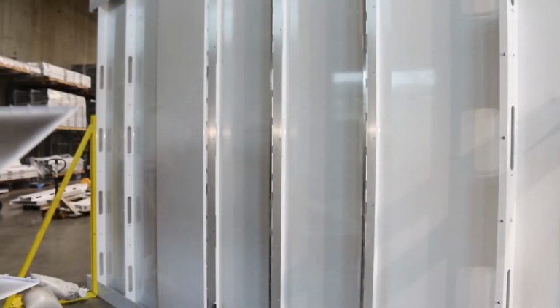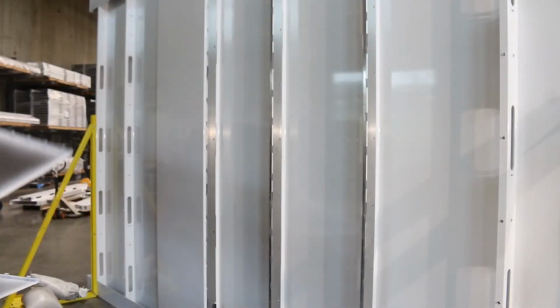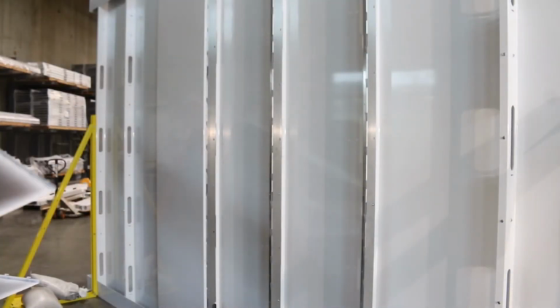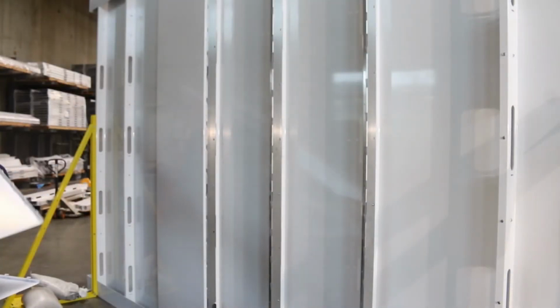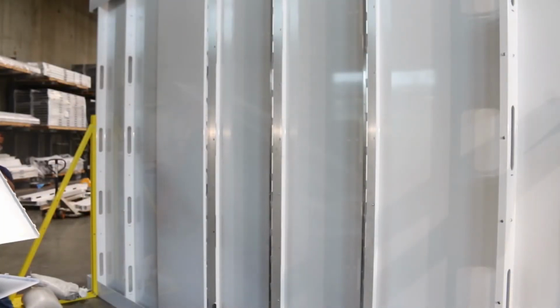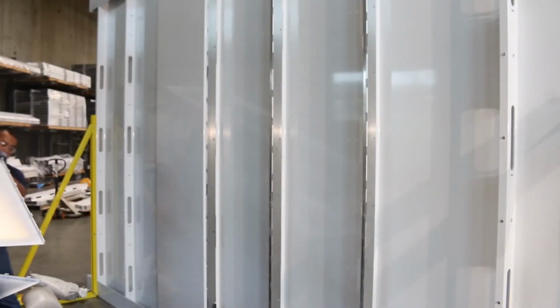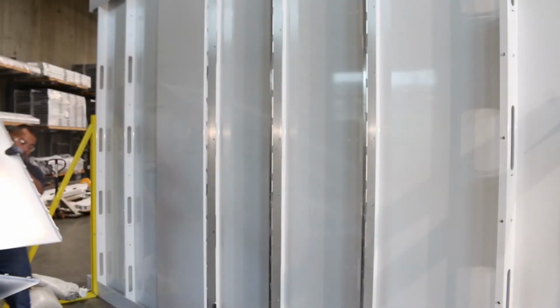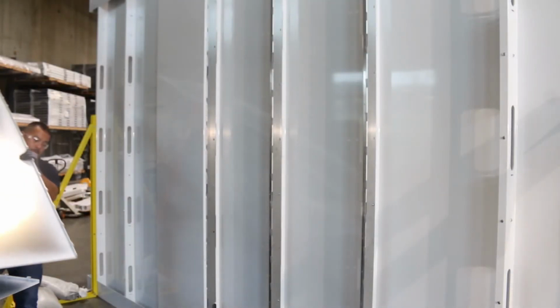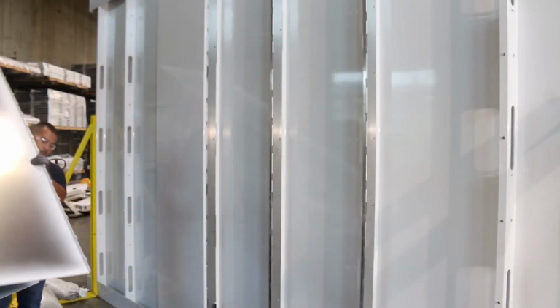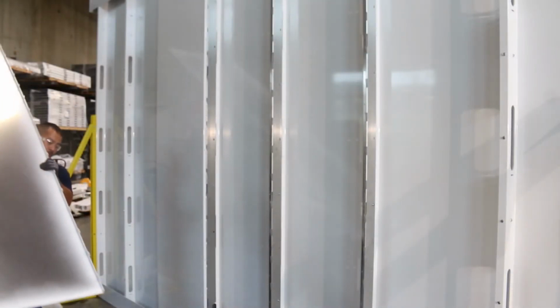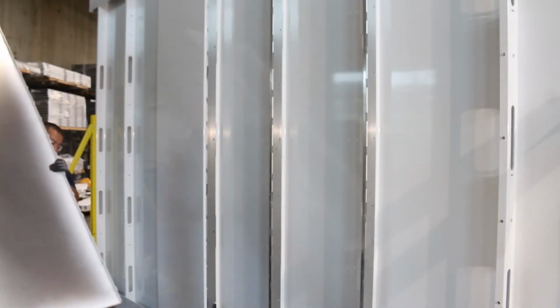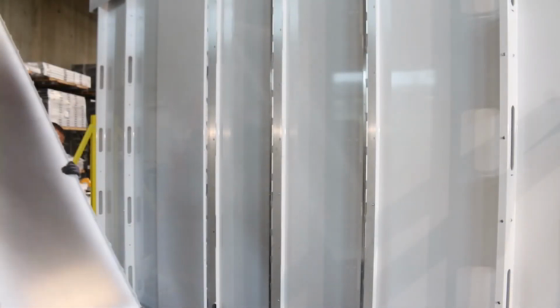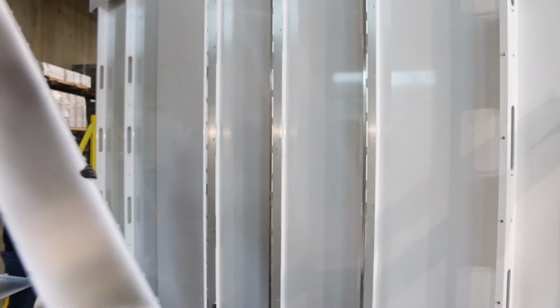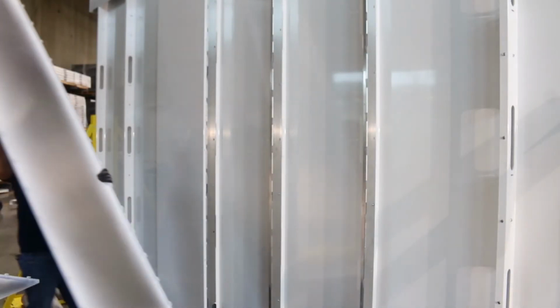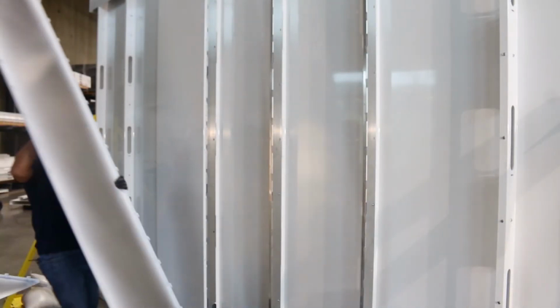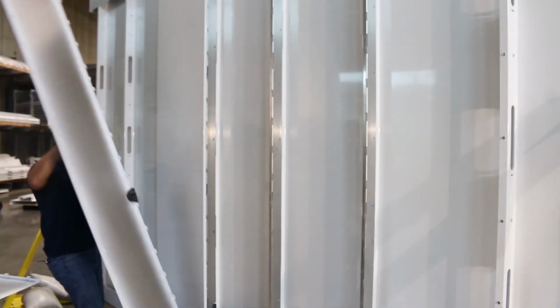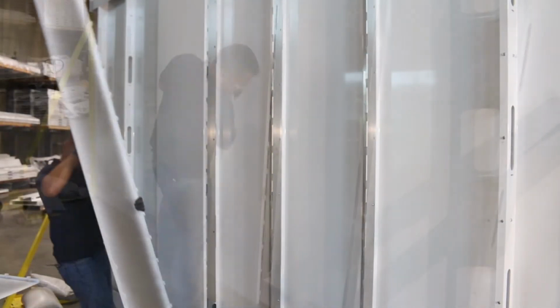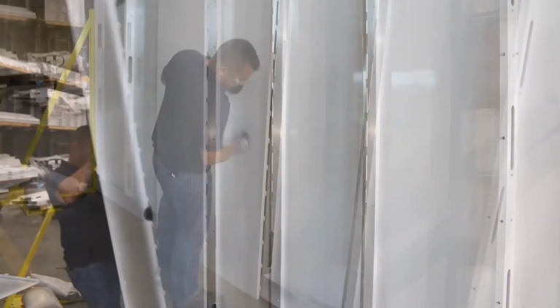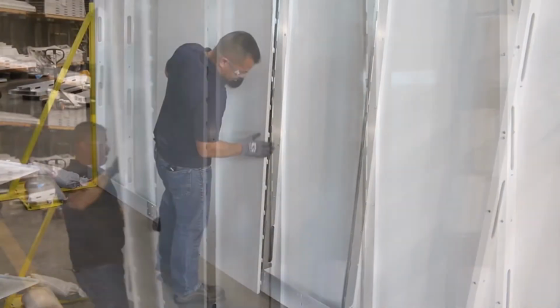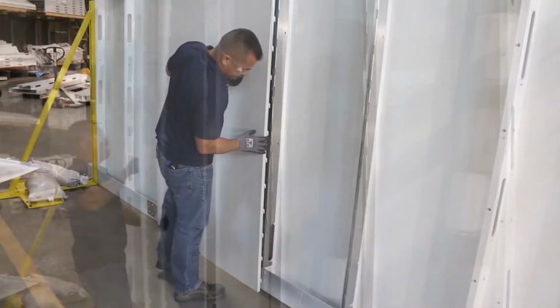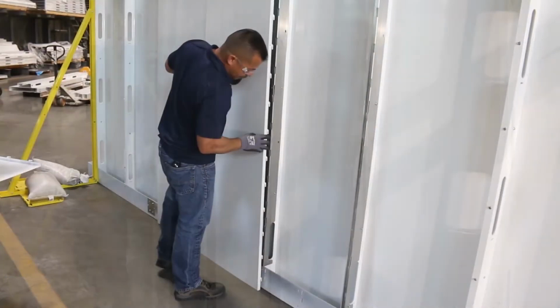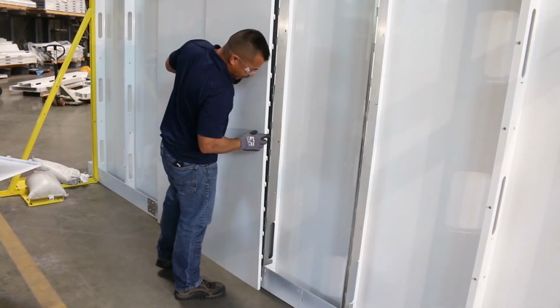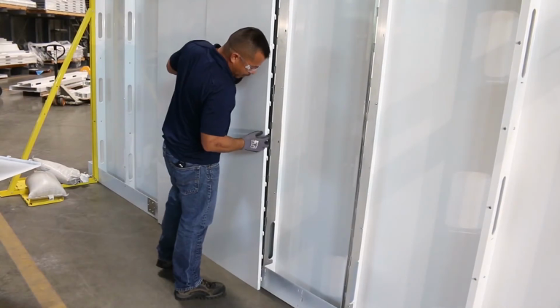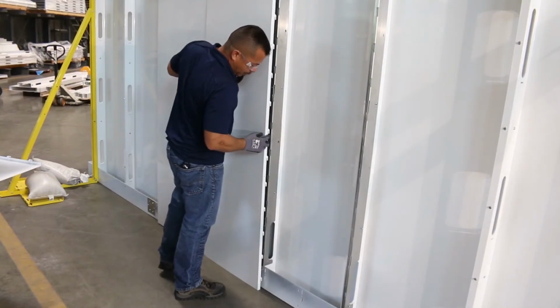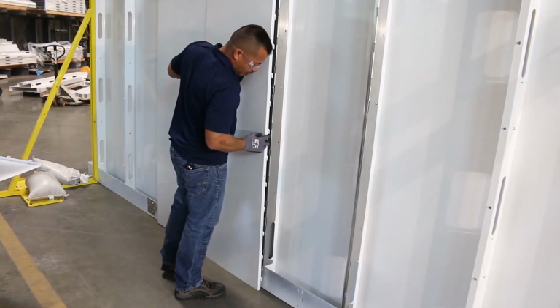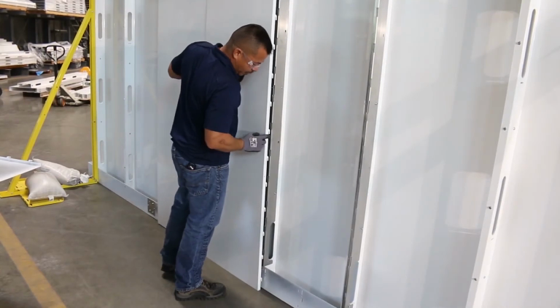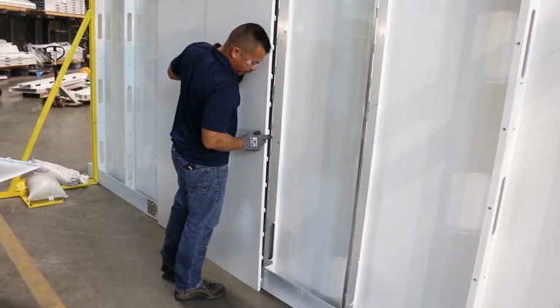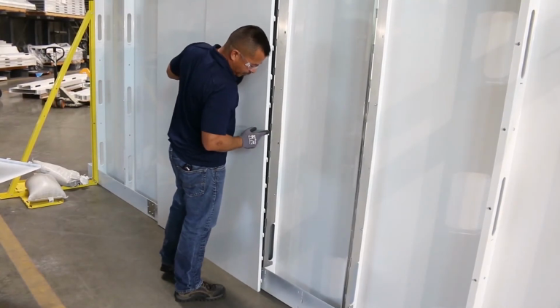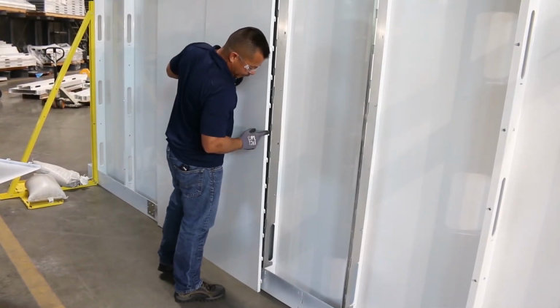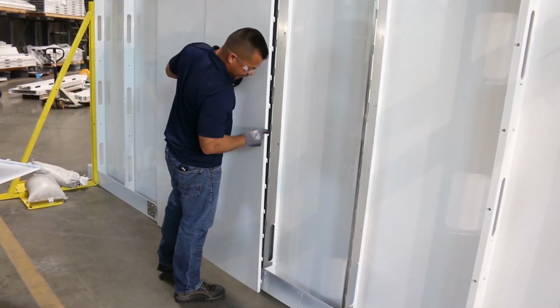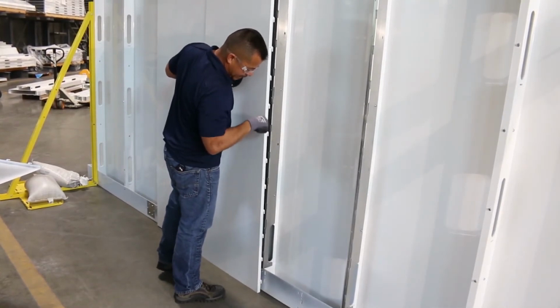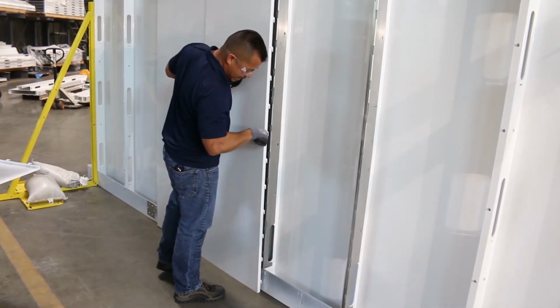Once again, retrieve your panel. Make sure your hooks are facing down.